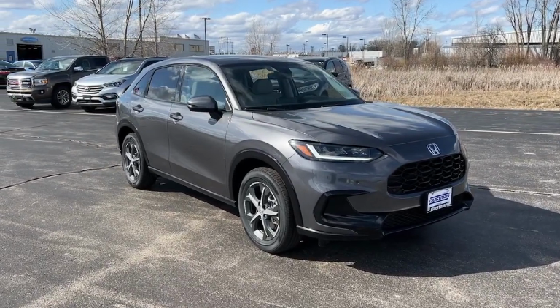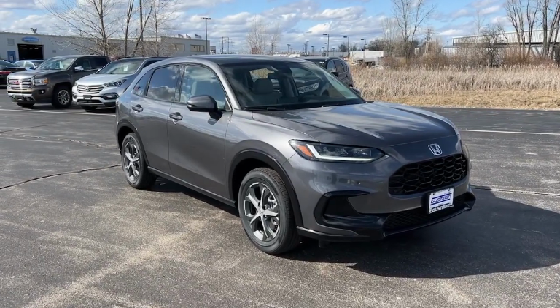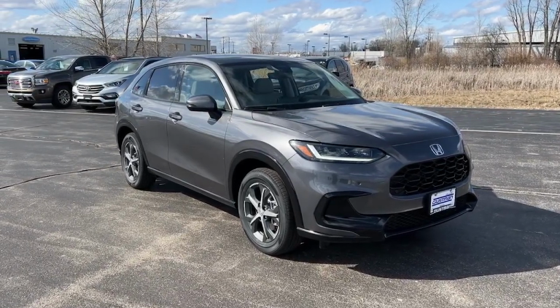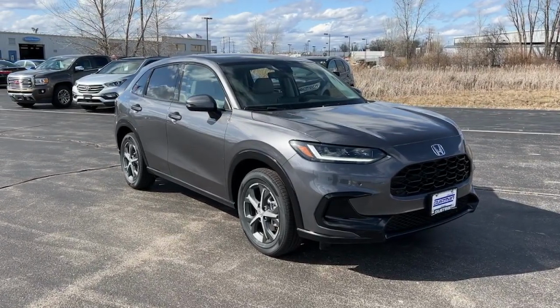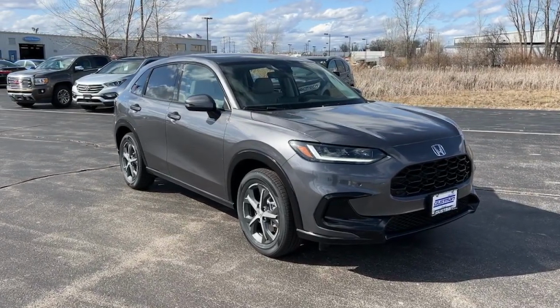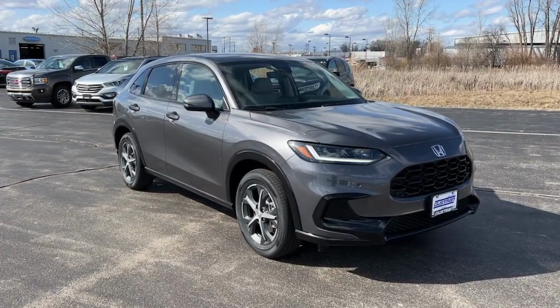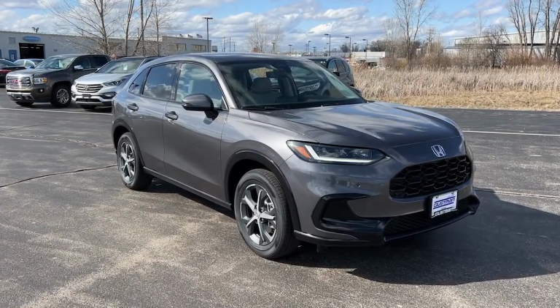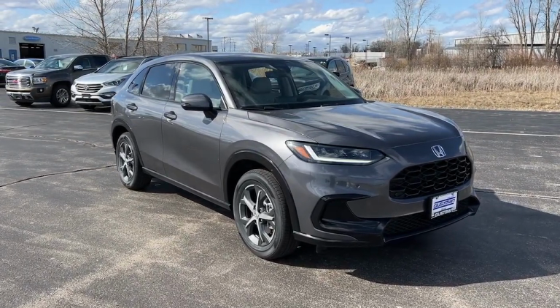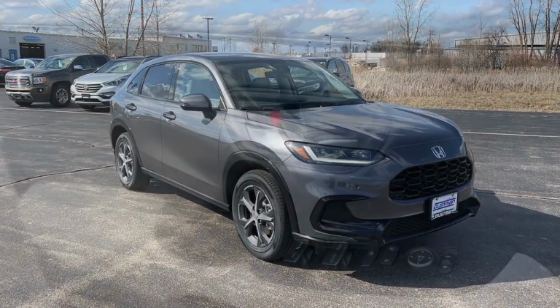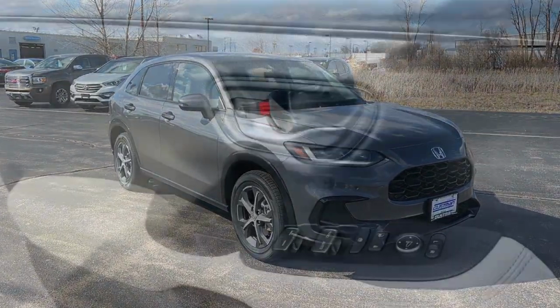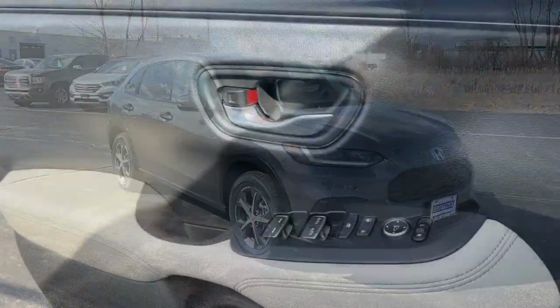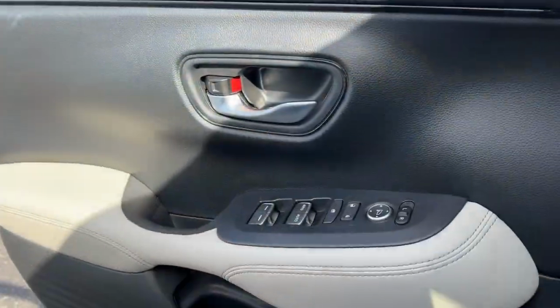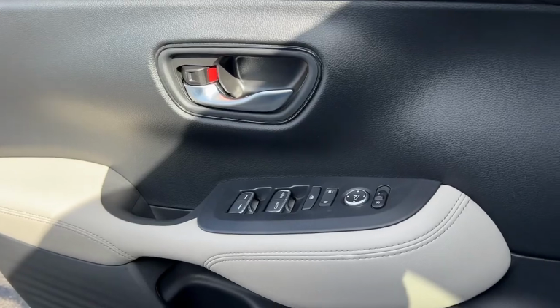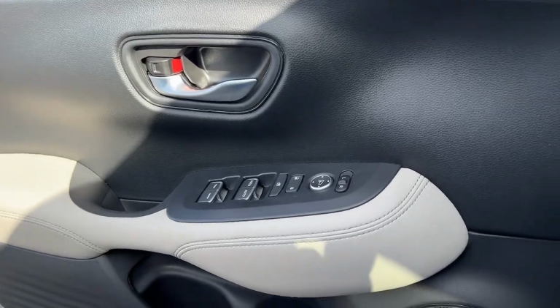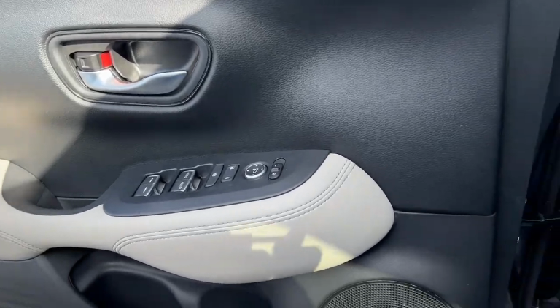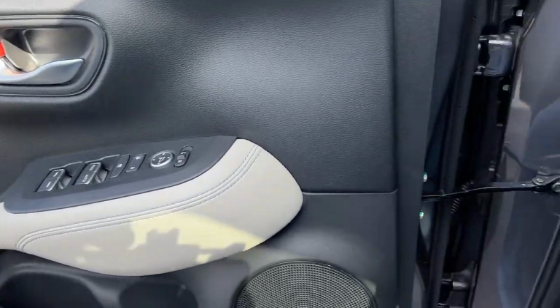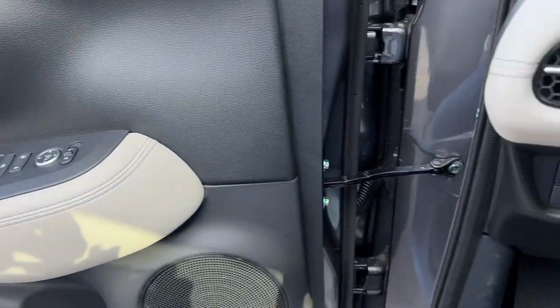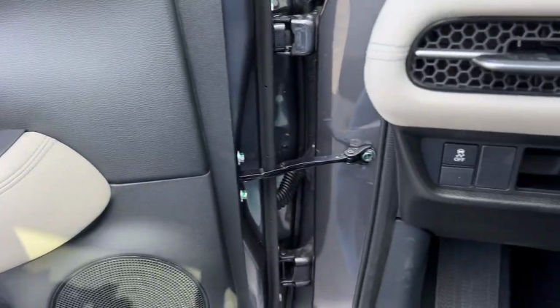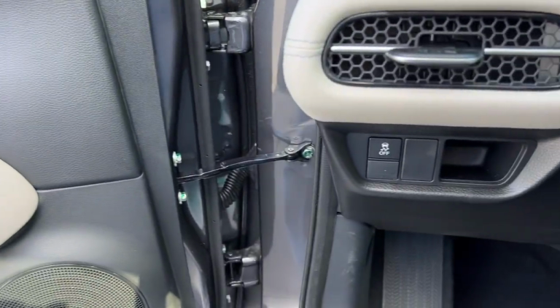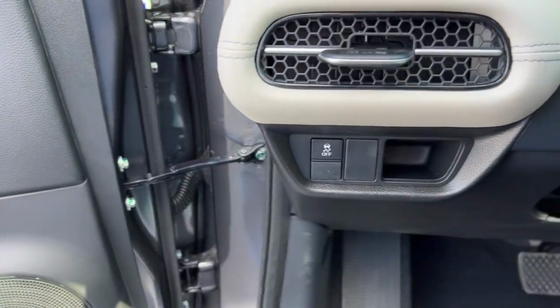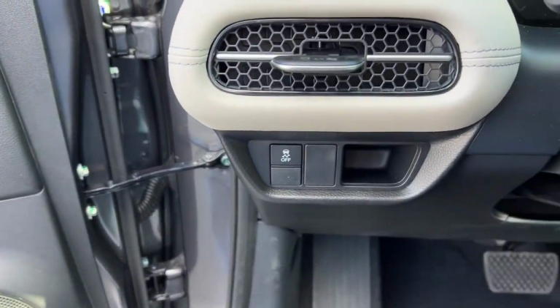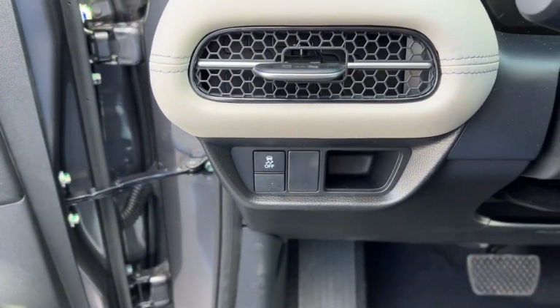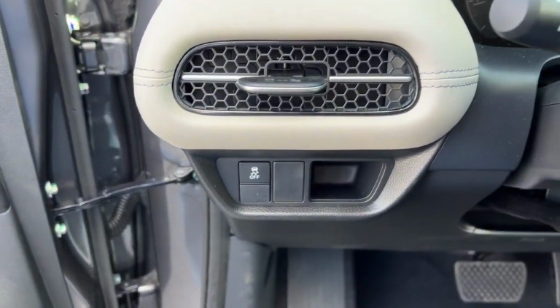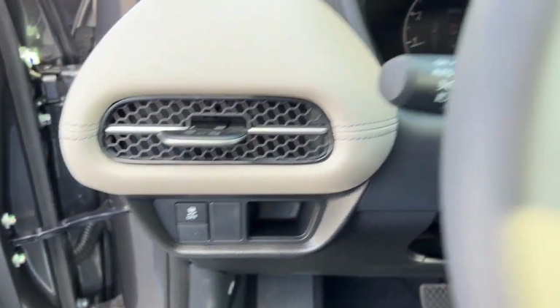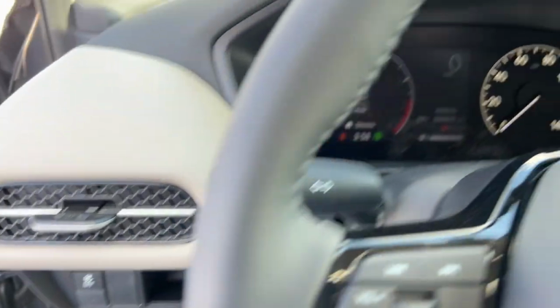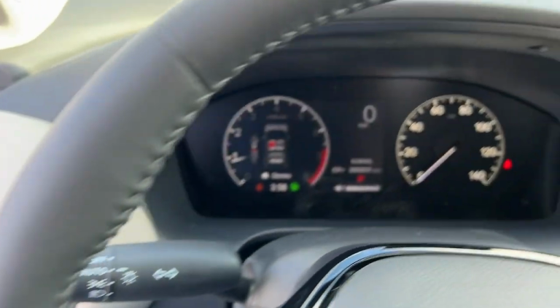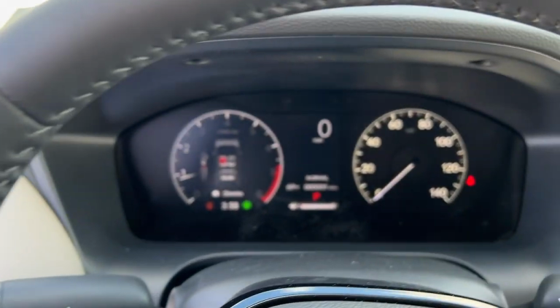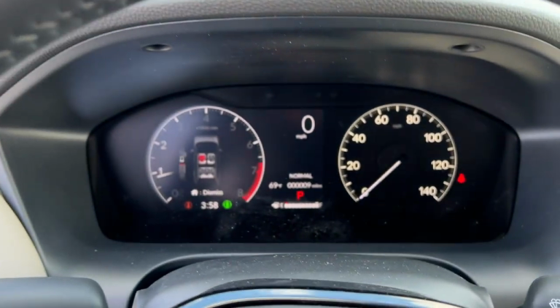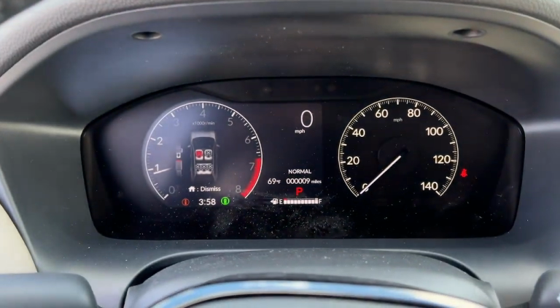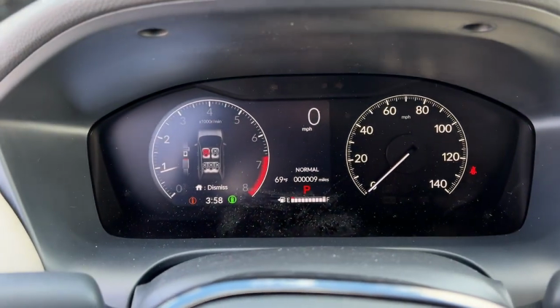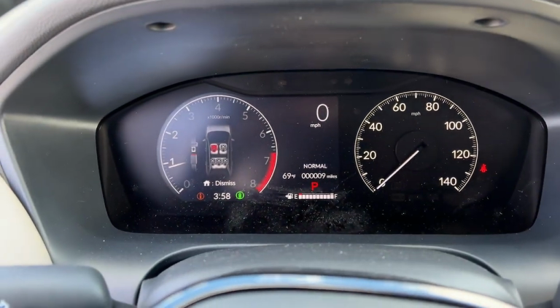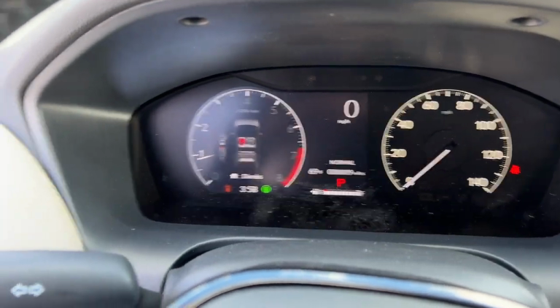There's so much to love about this practical, agile Honda HR-V. Experience it for yourself — take a test drive today.